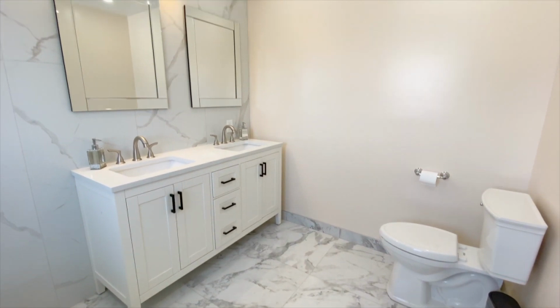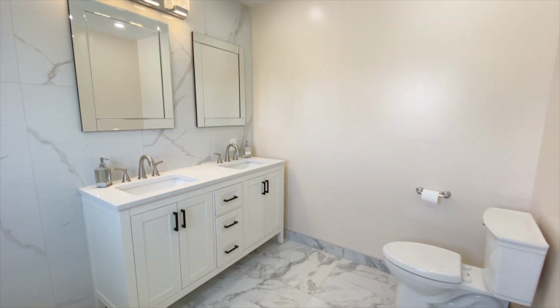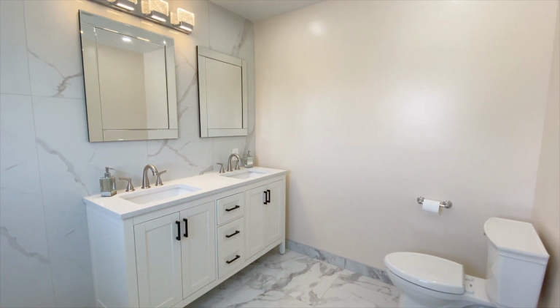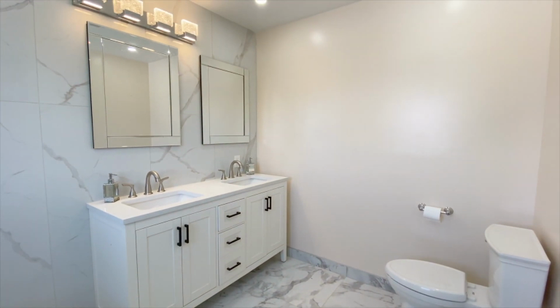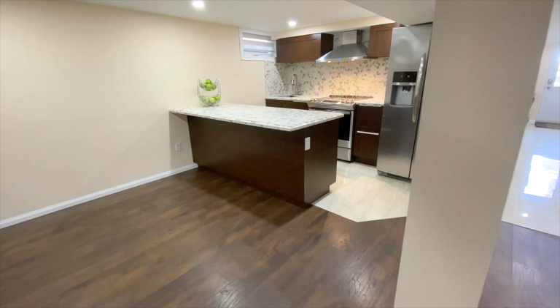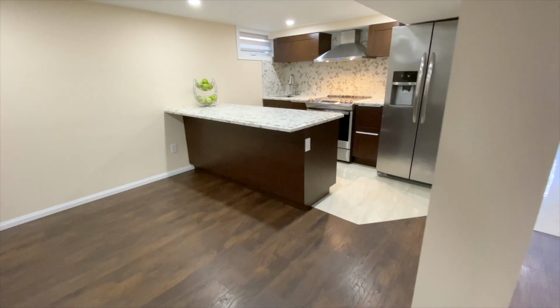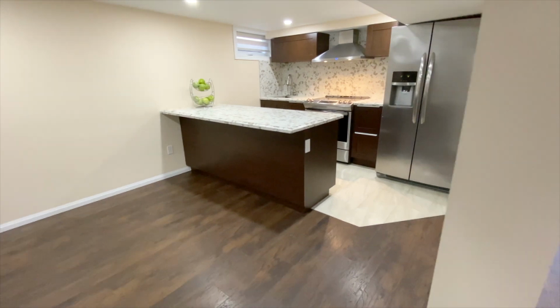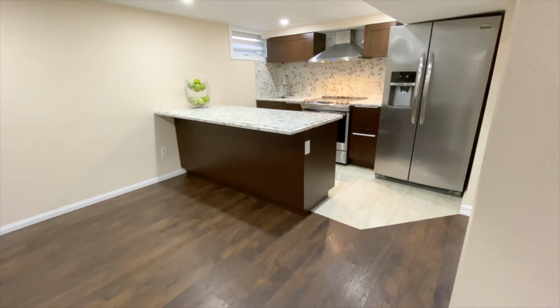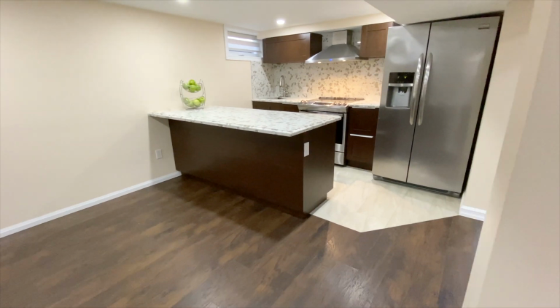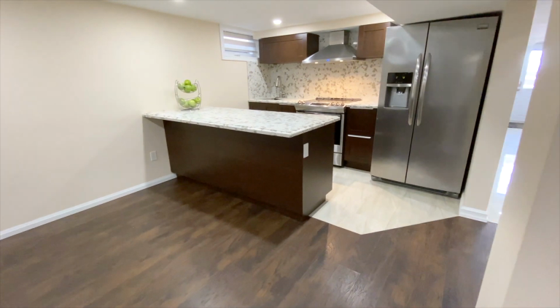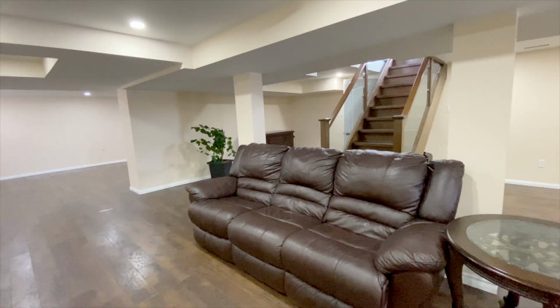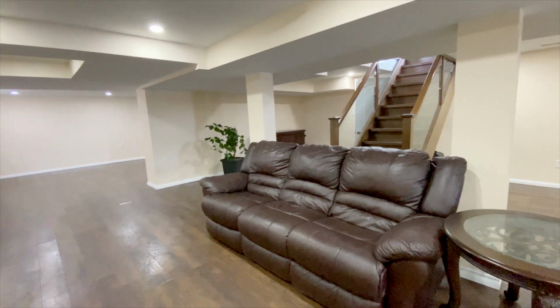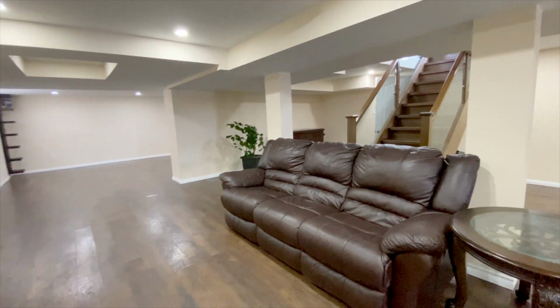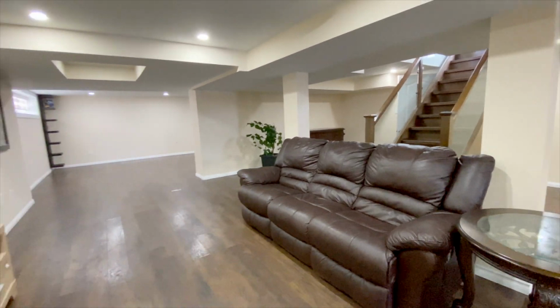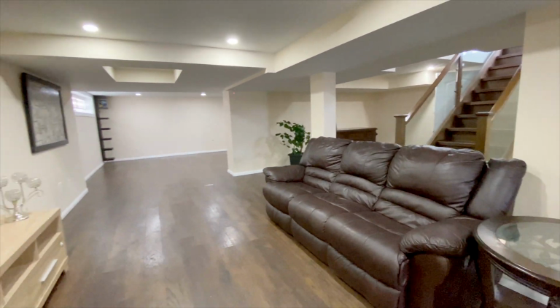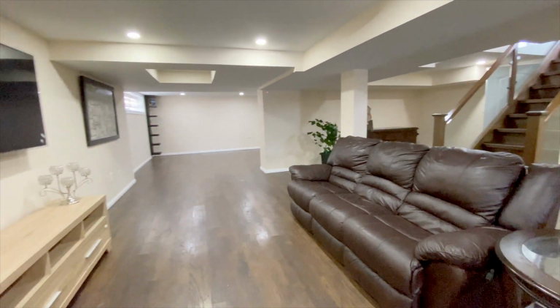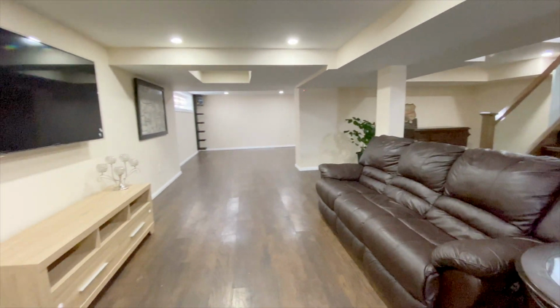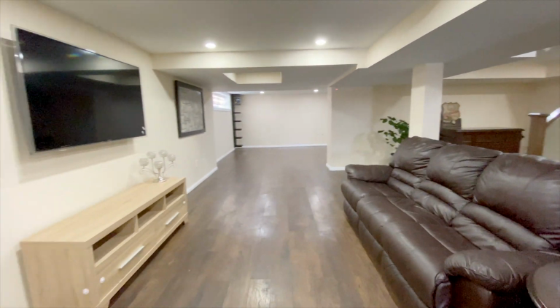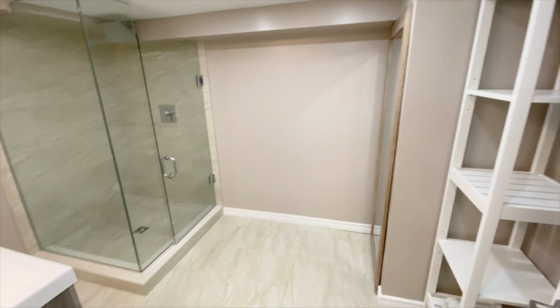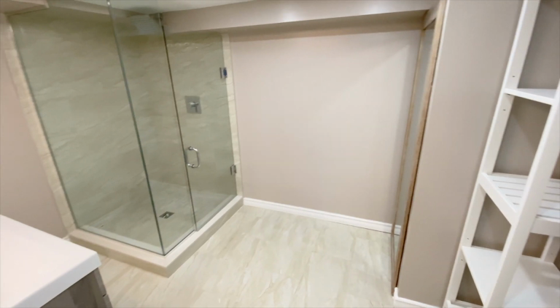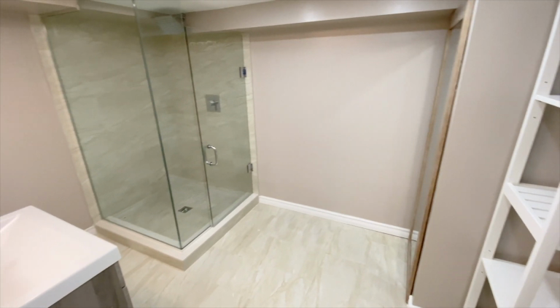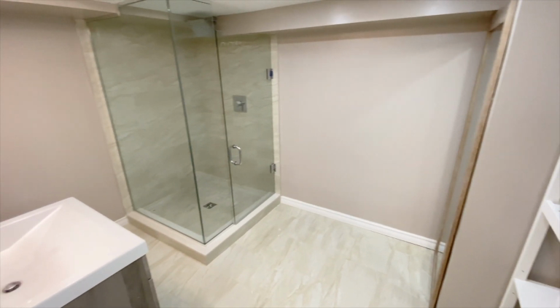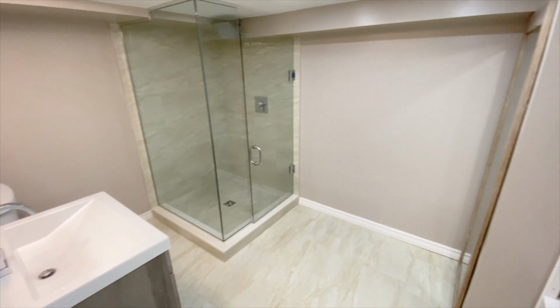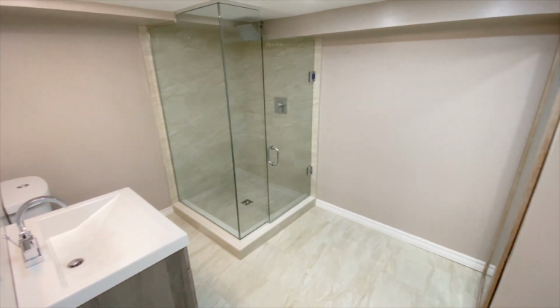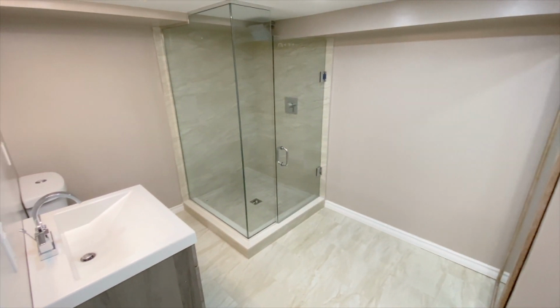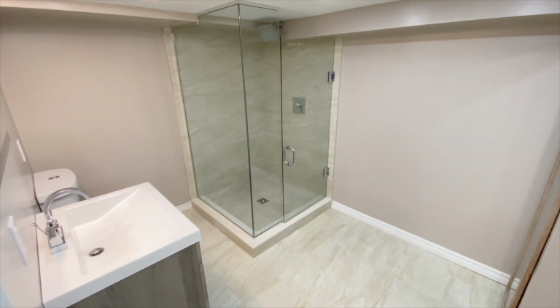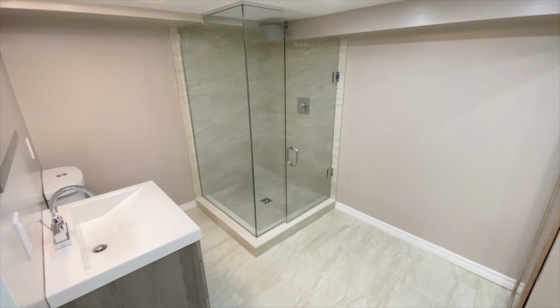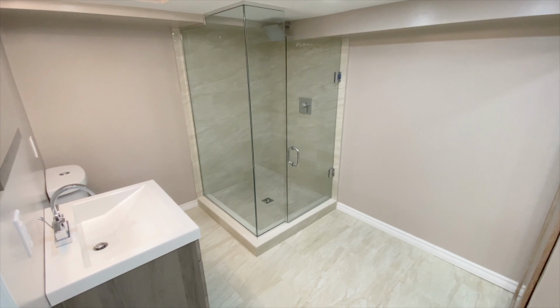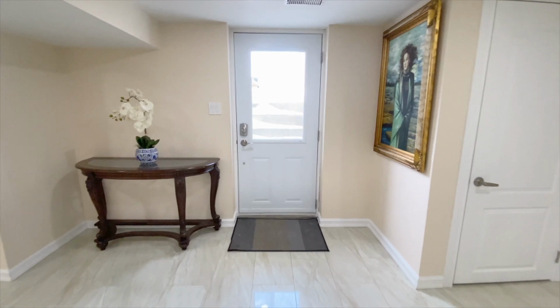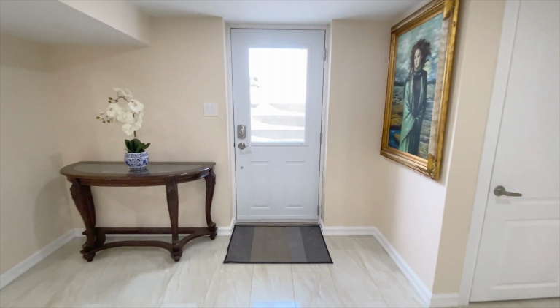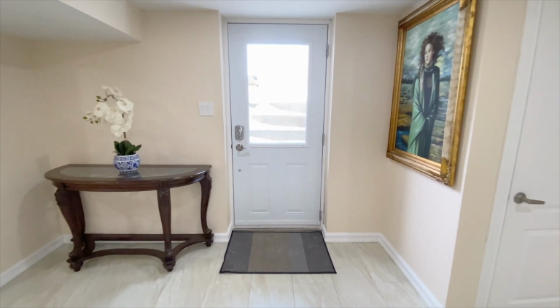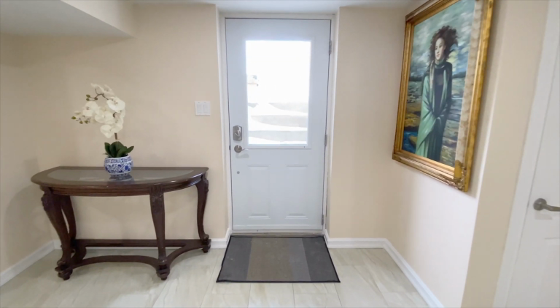The basement also has a full kitchen in this open plan recreation room. There's even a three-piece bathroom and a separate entrance.